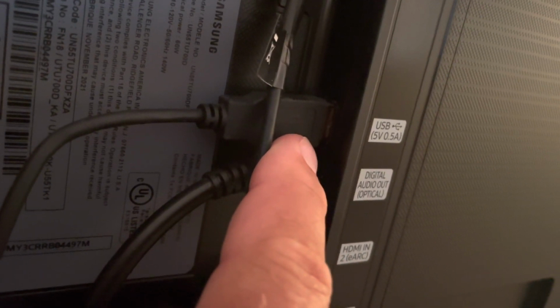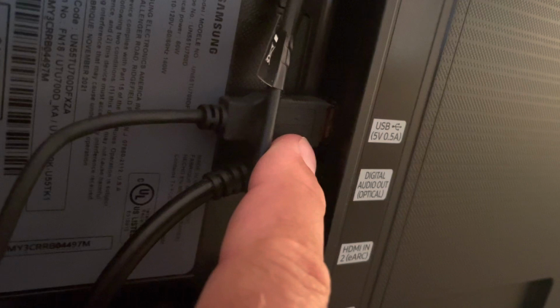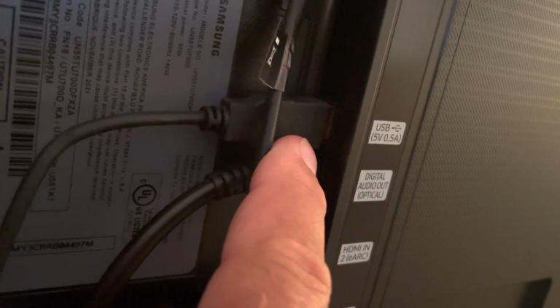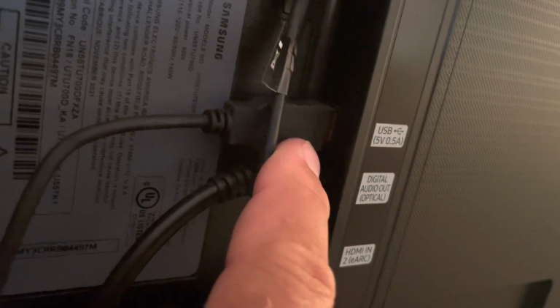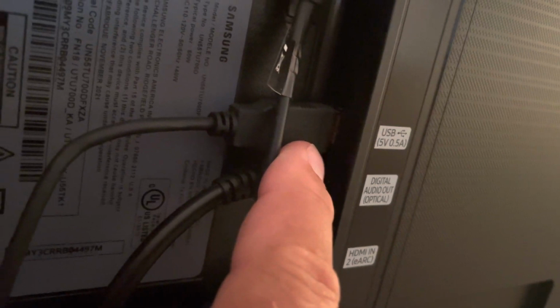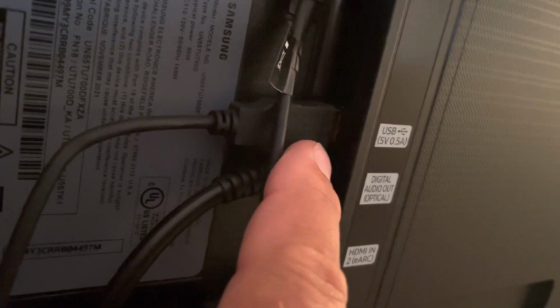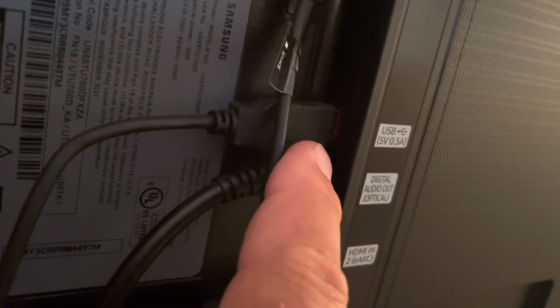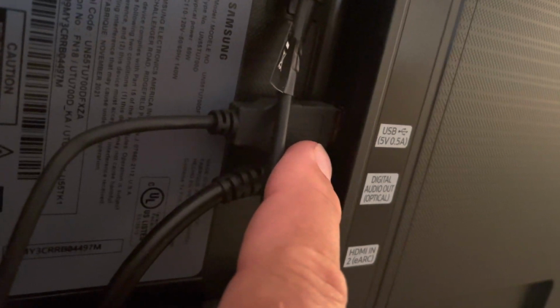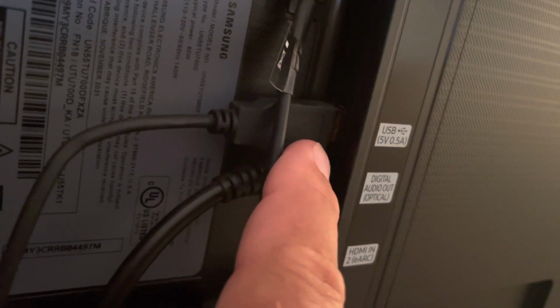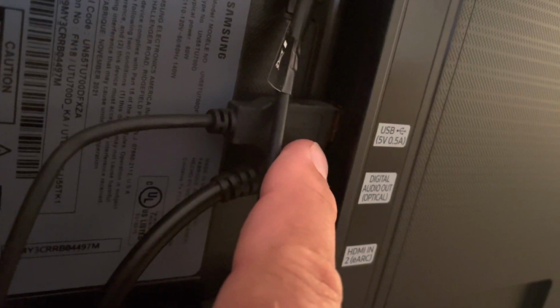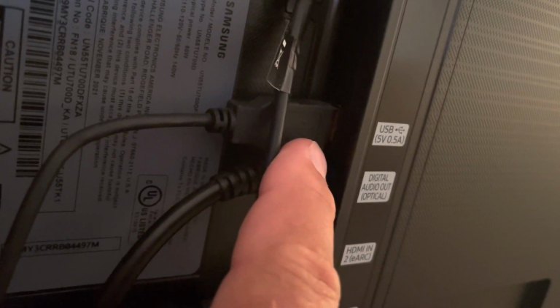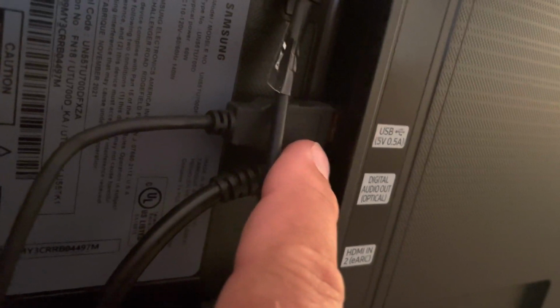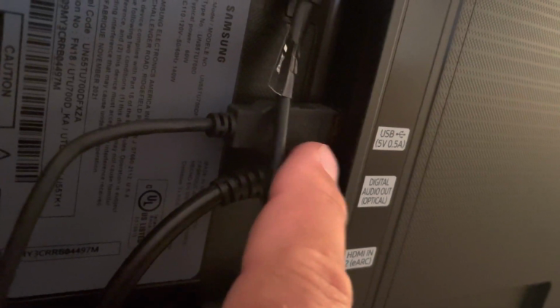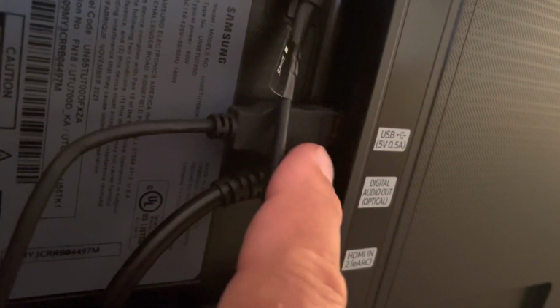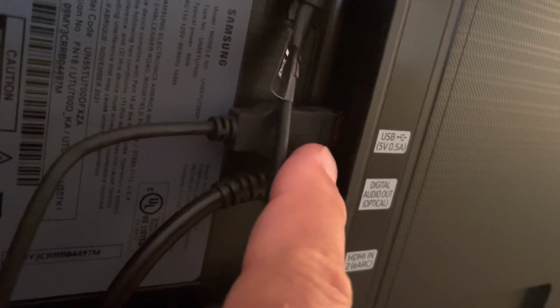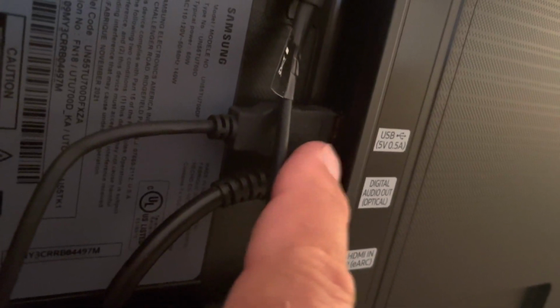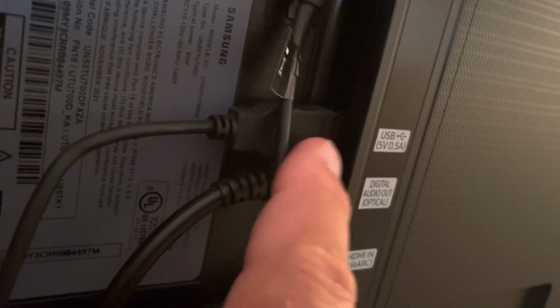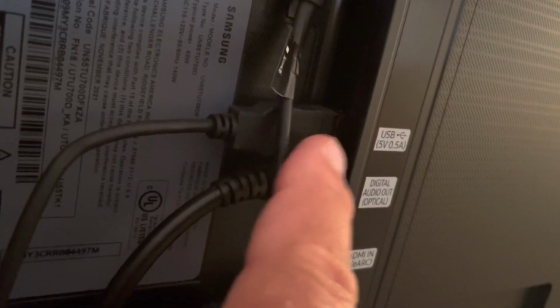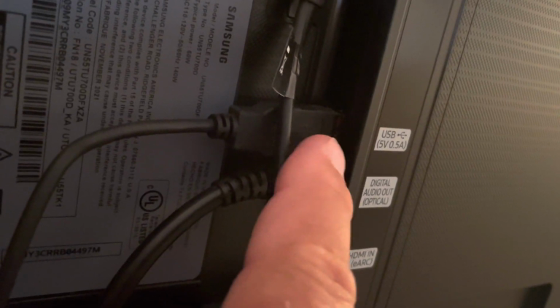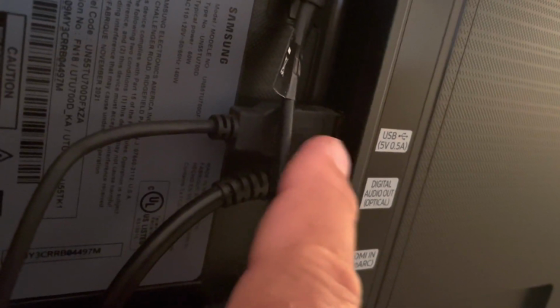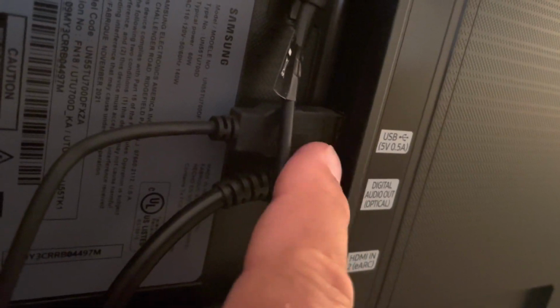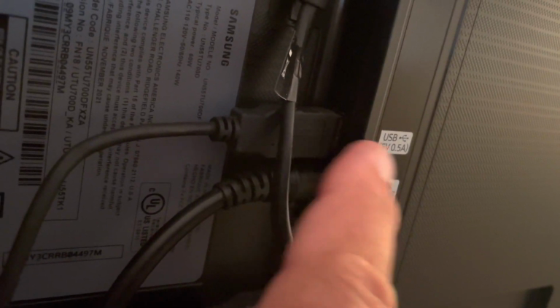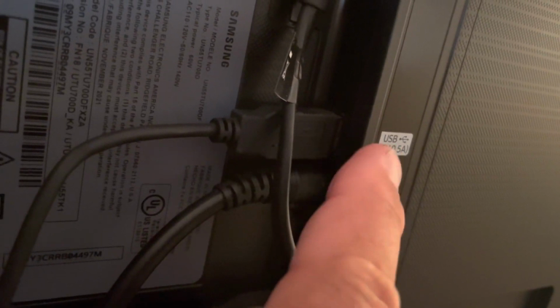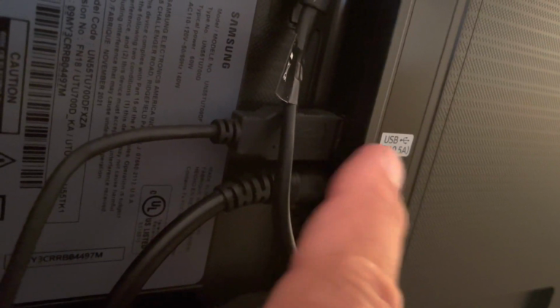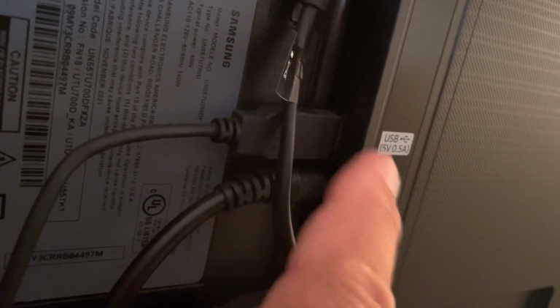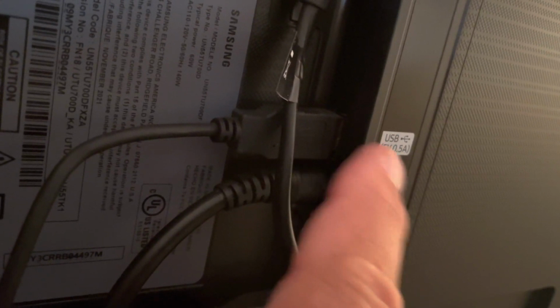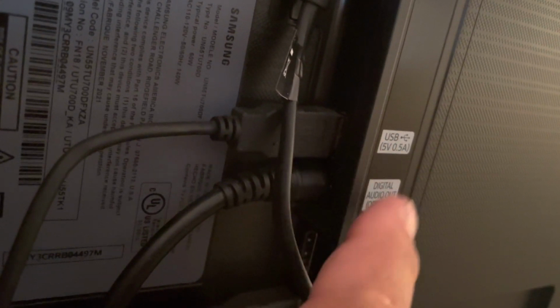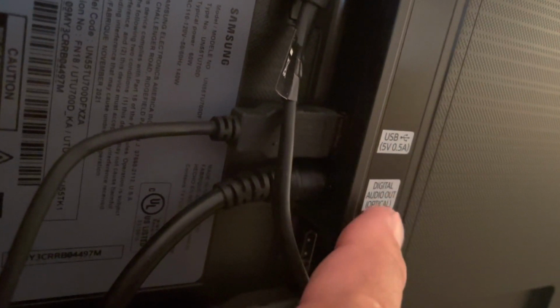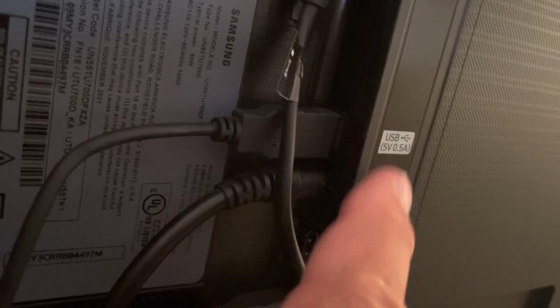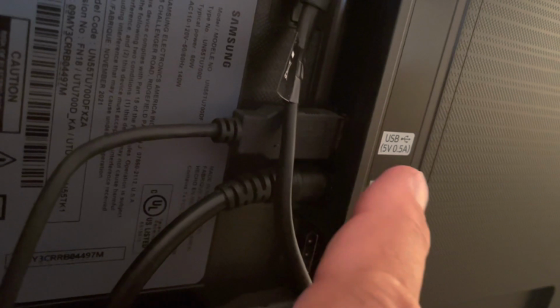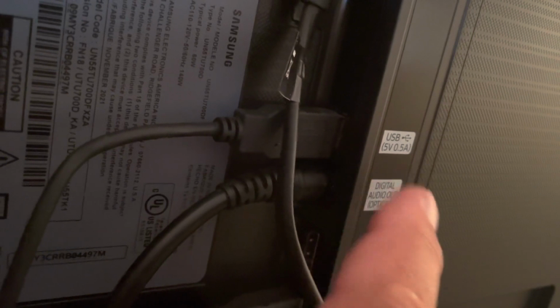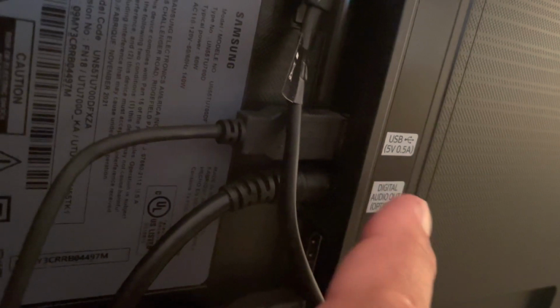They do recommend that you use their own power supply, but we're just powering it with the TV right now.